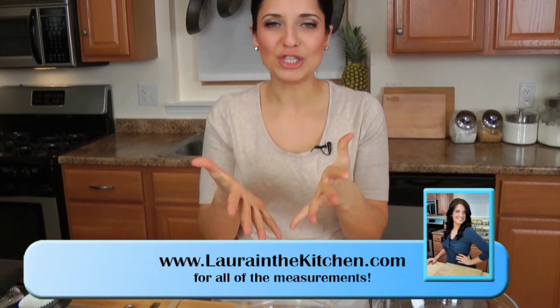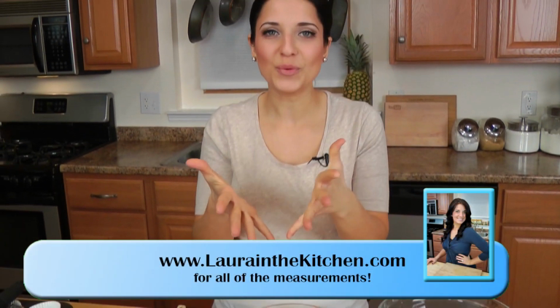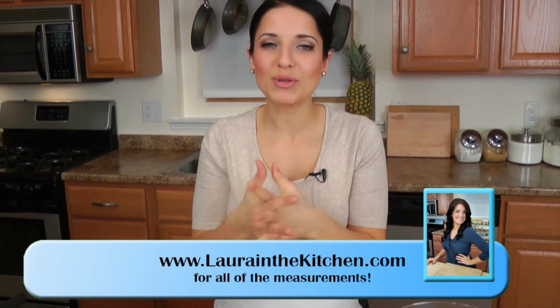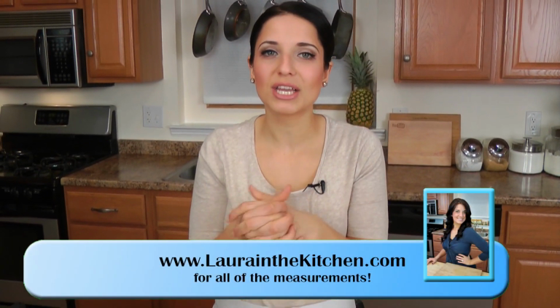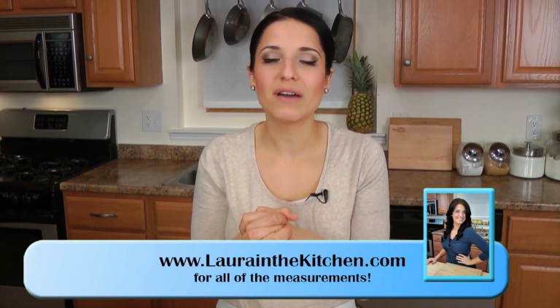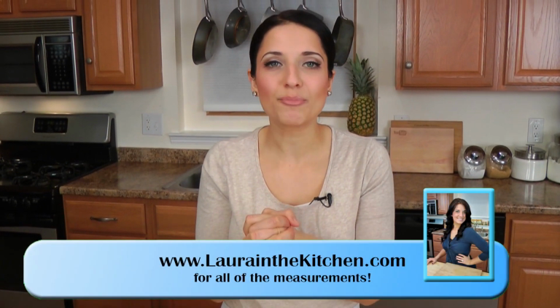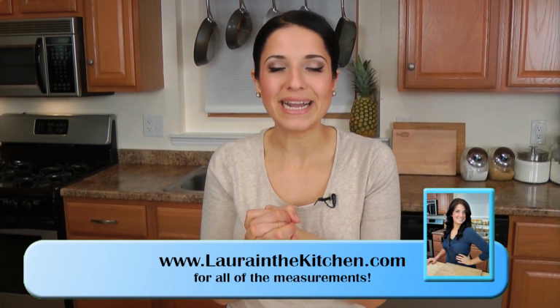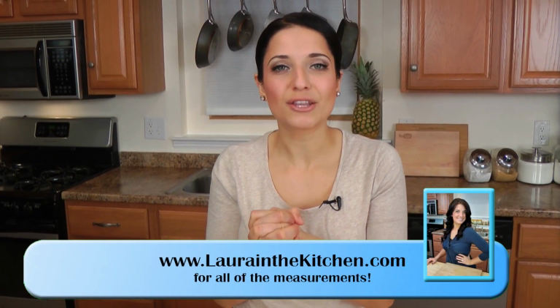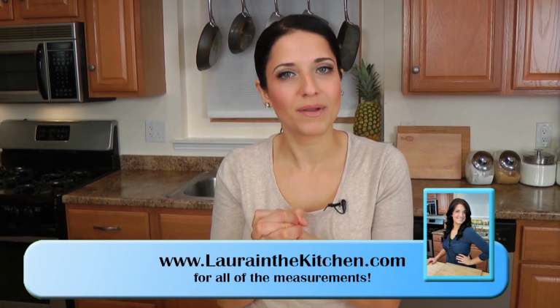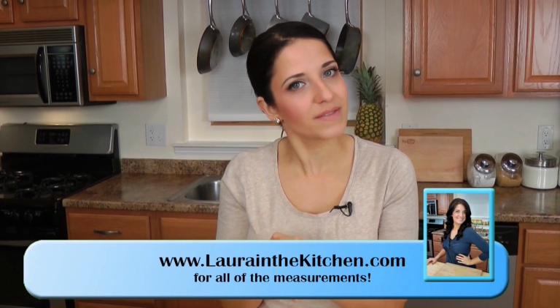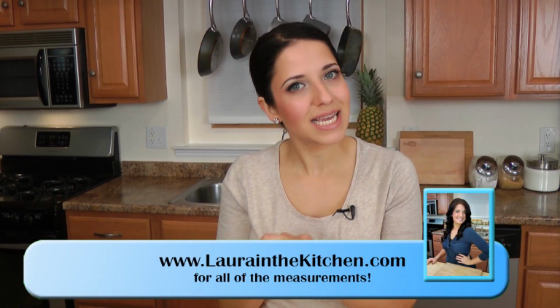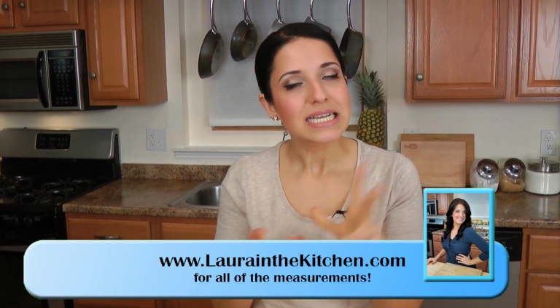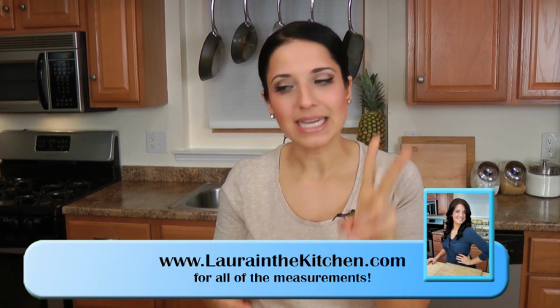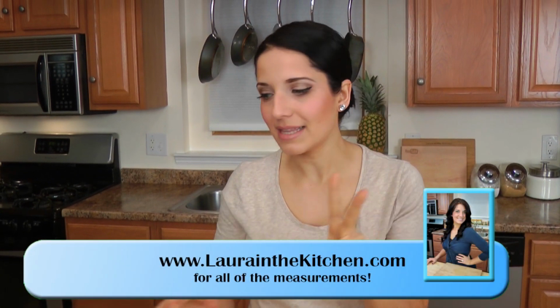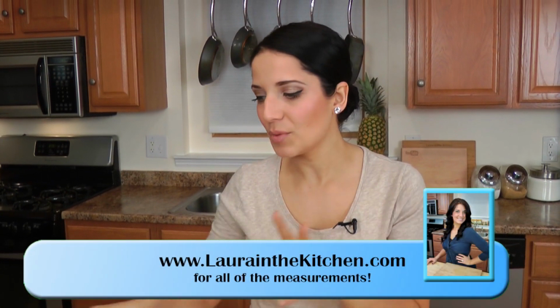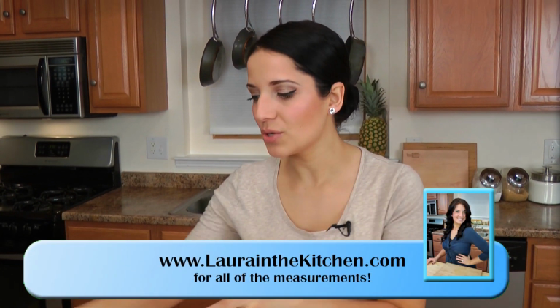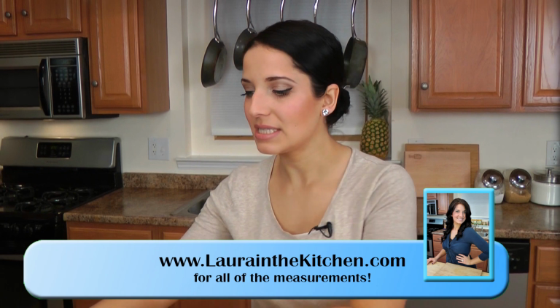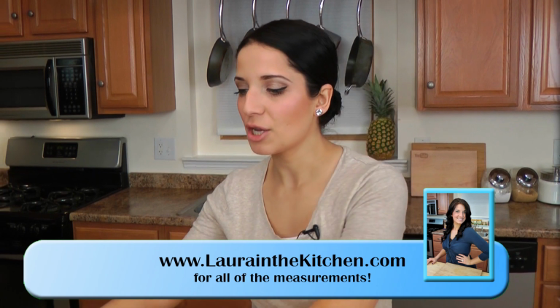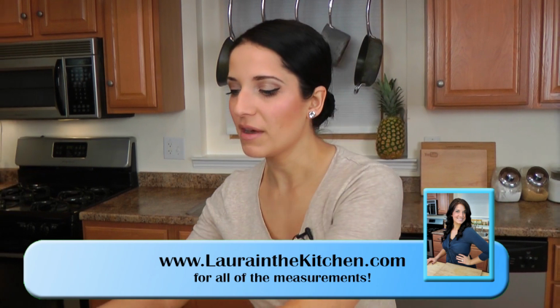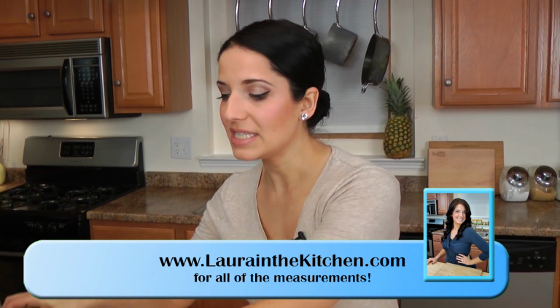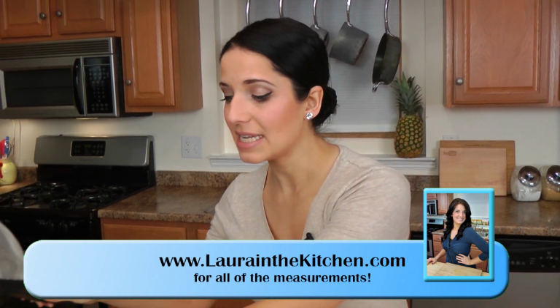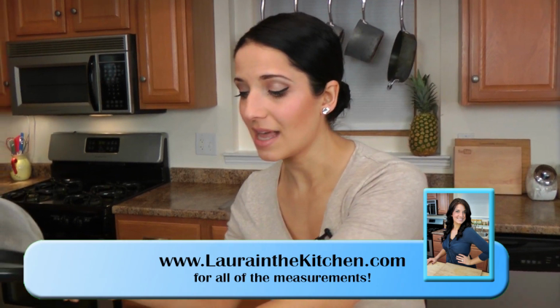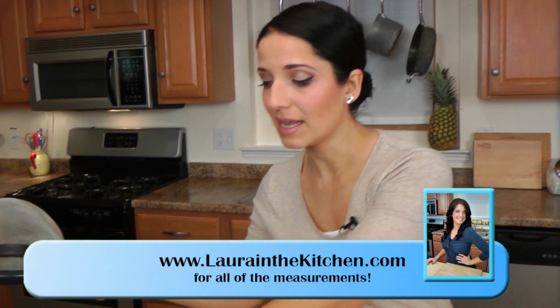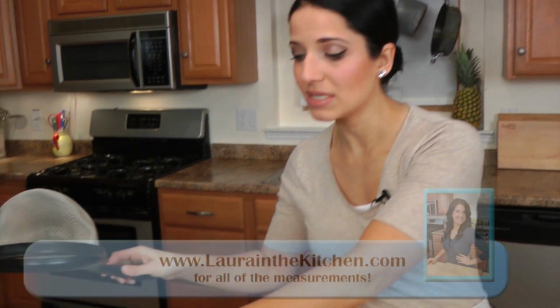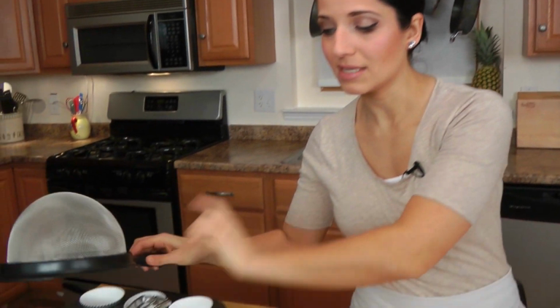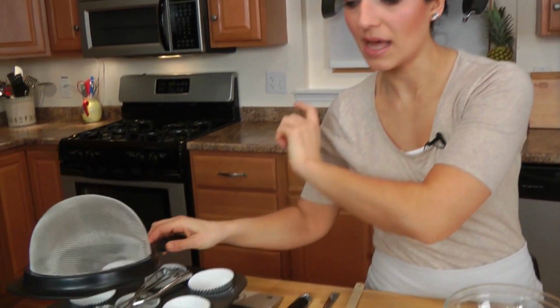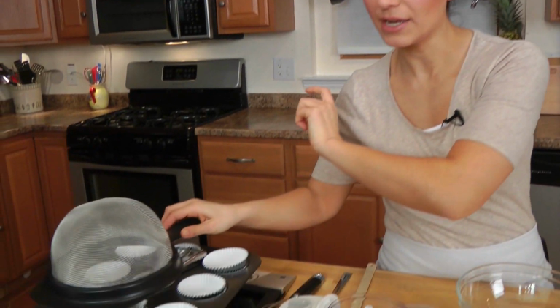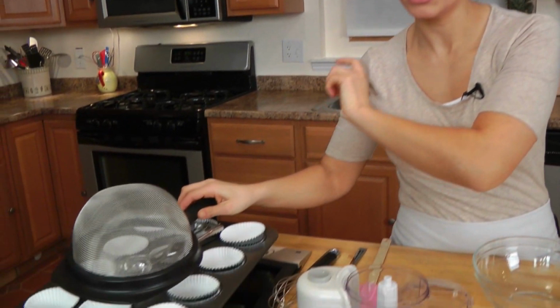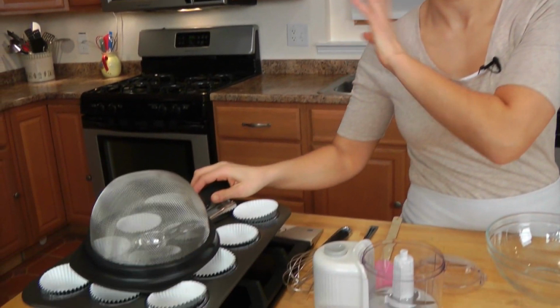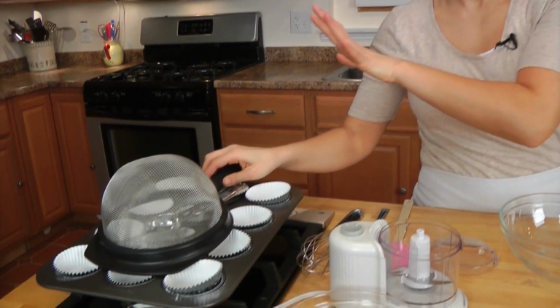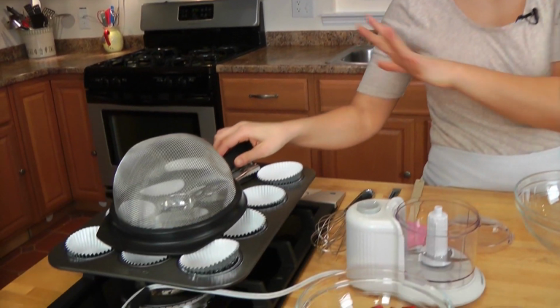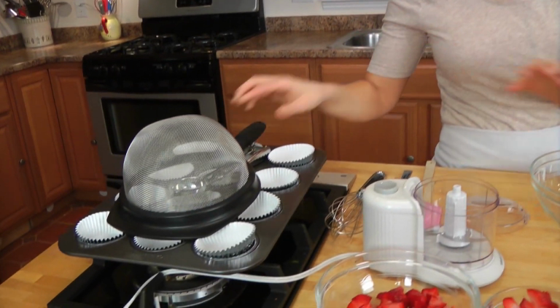First thing you want to do is get your oven preheated to 350. Second thing you want to do is take your muffin tin and line it with some liners so nothing sticks.